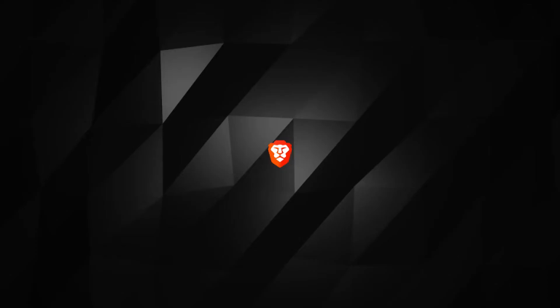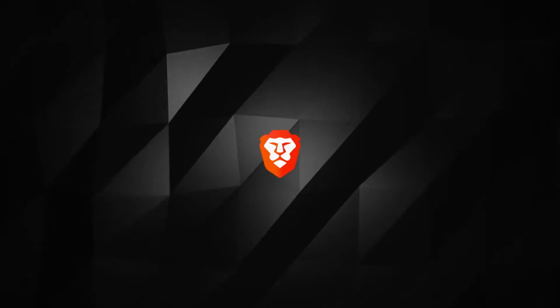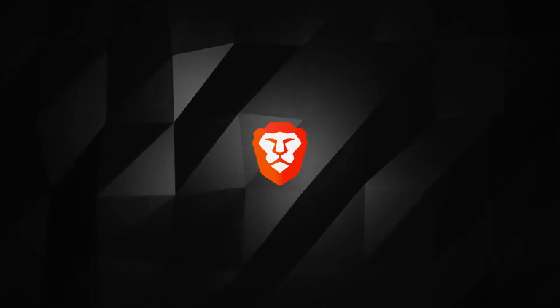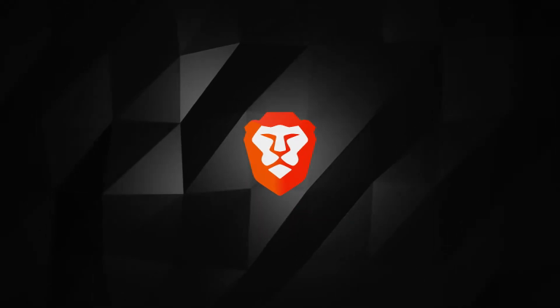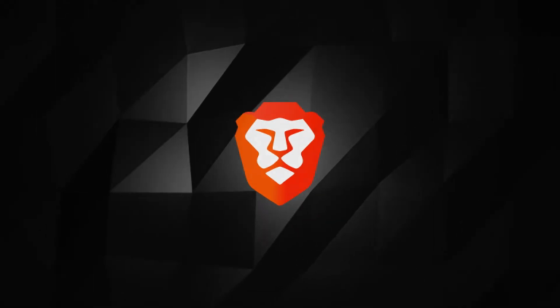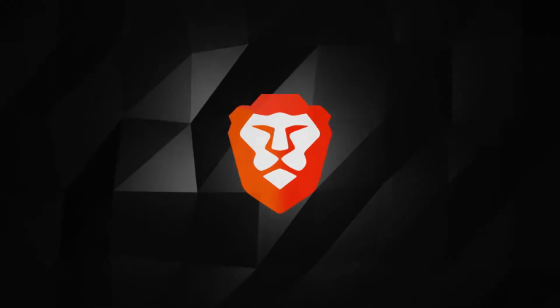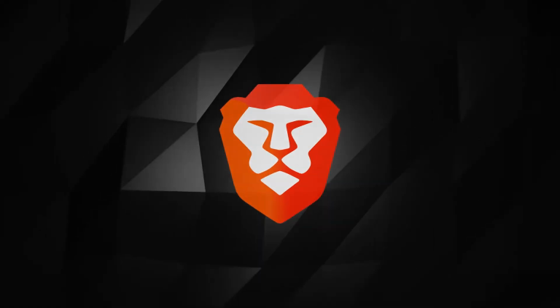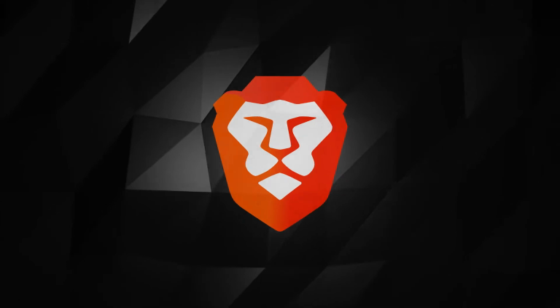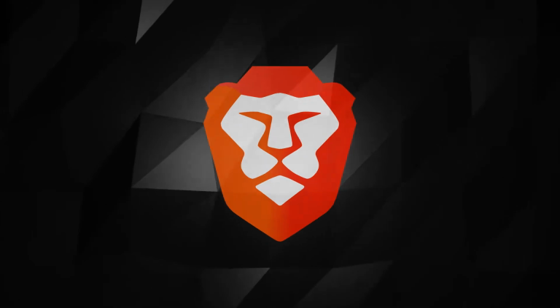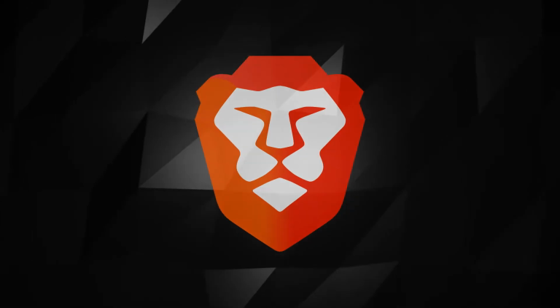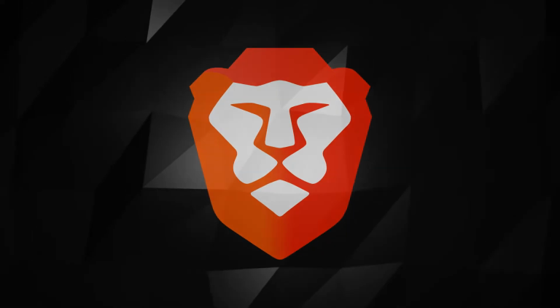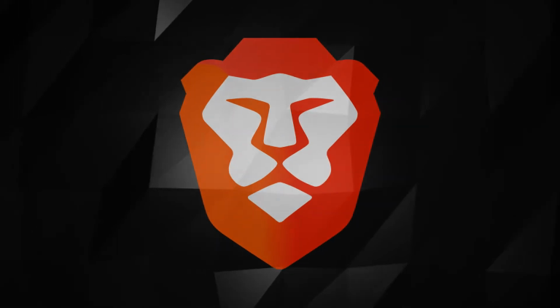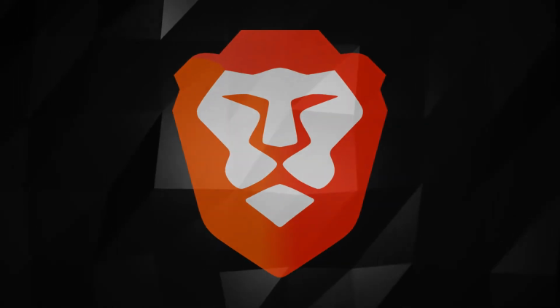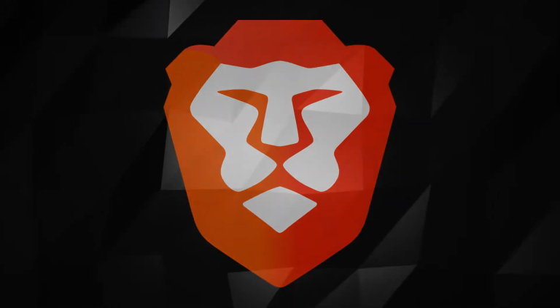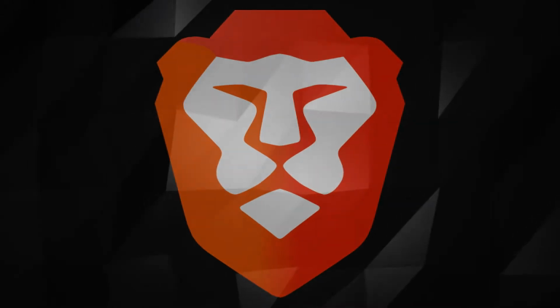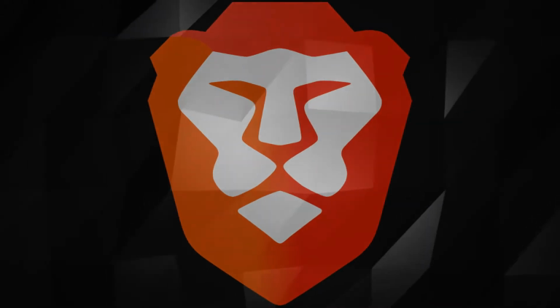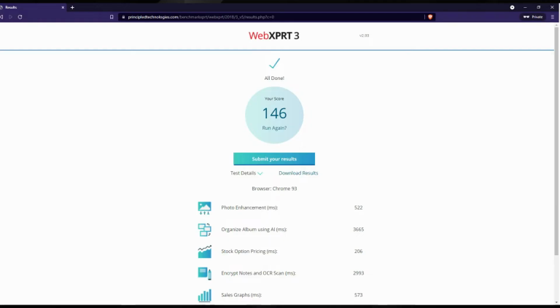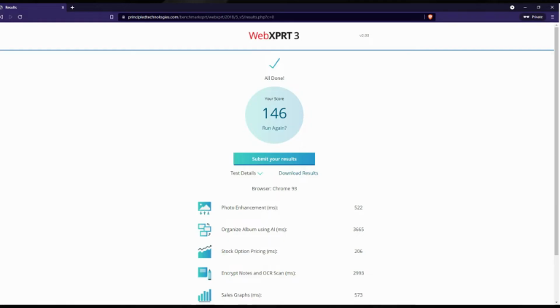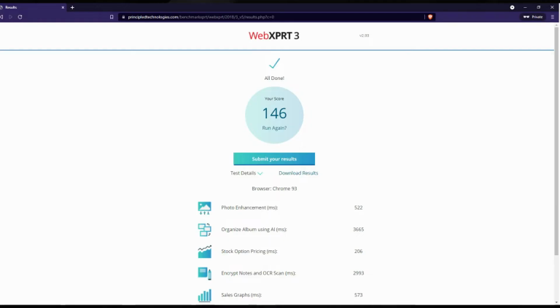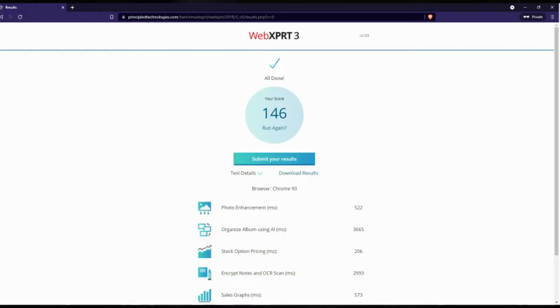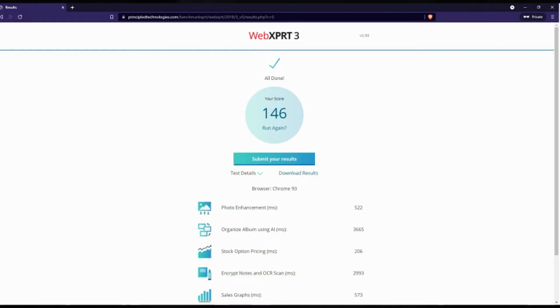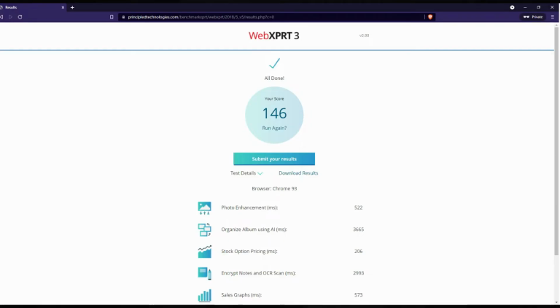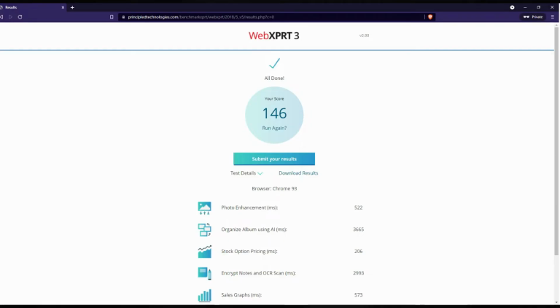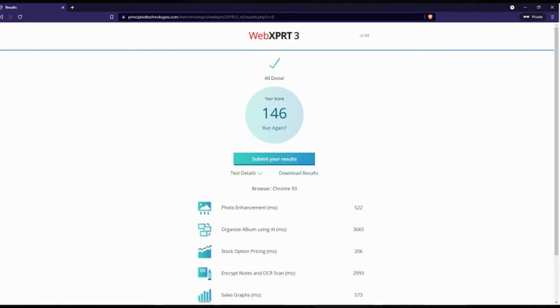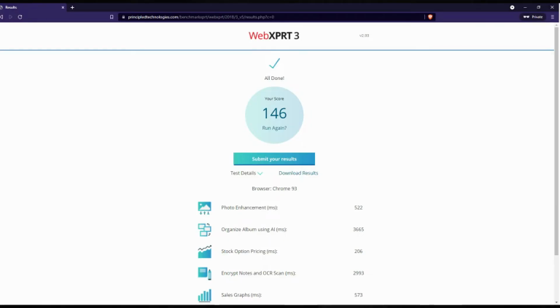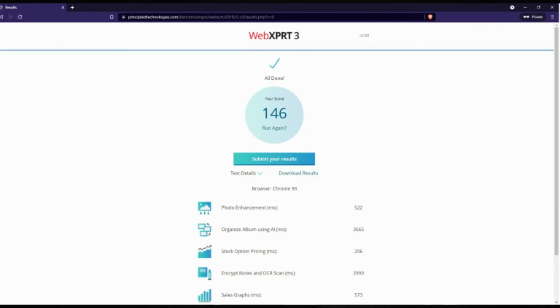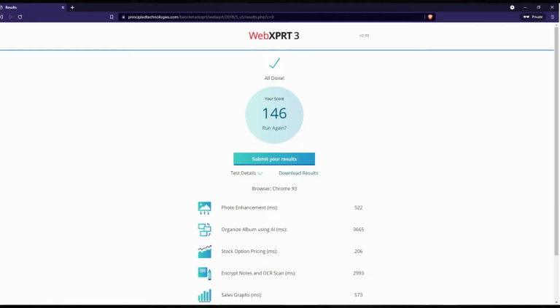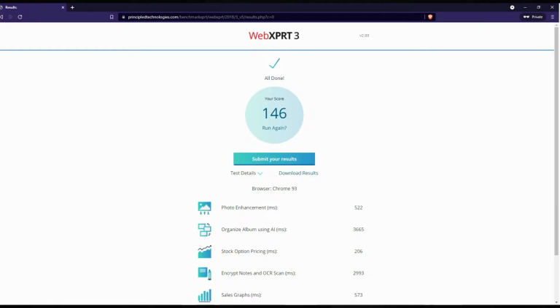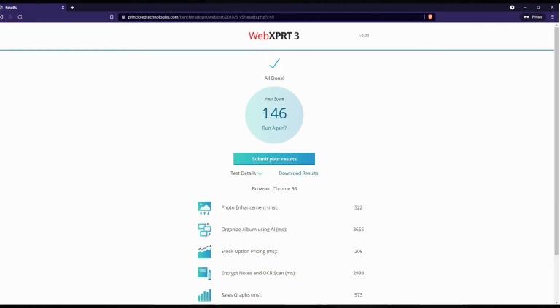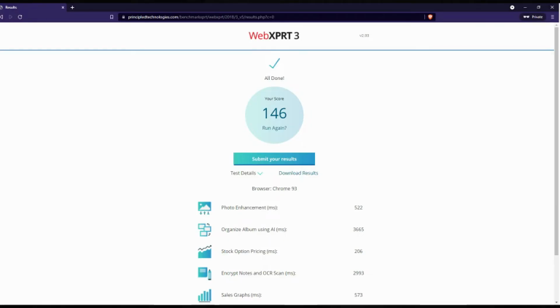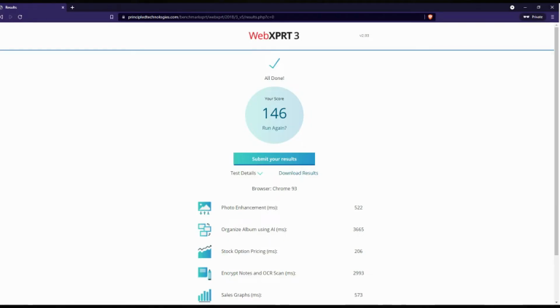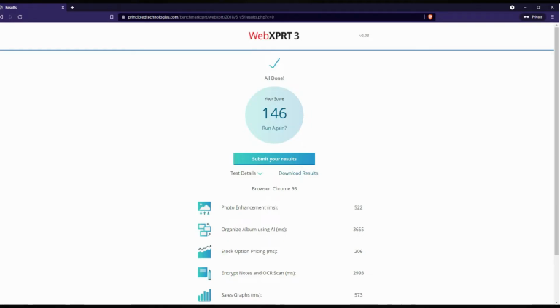Now the test results for the Brave browser. For all three tests the score was 146.